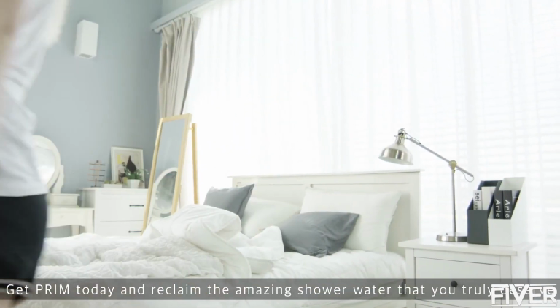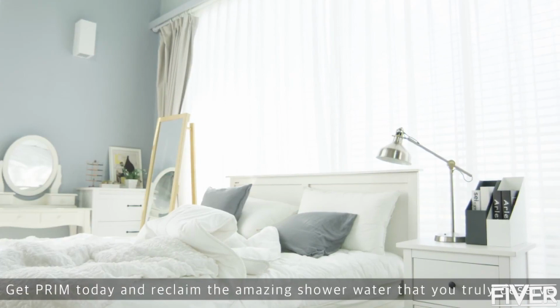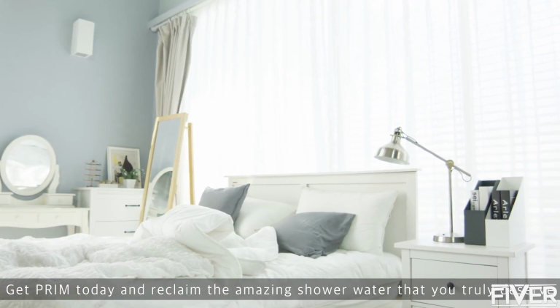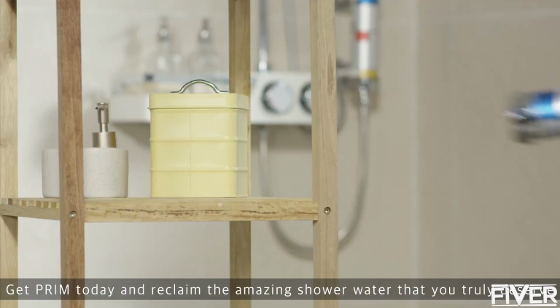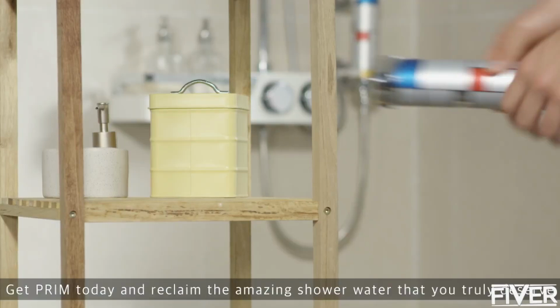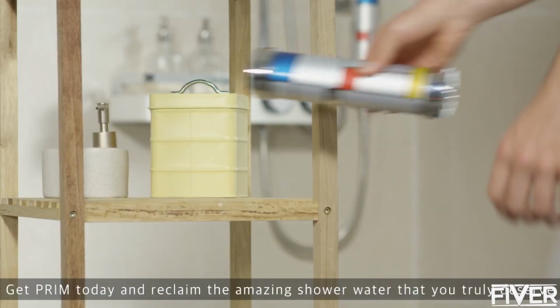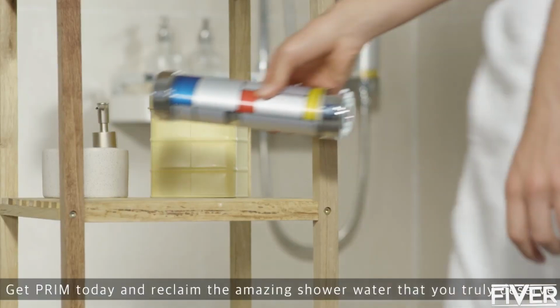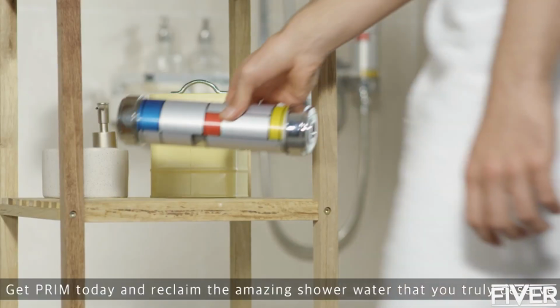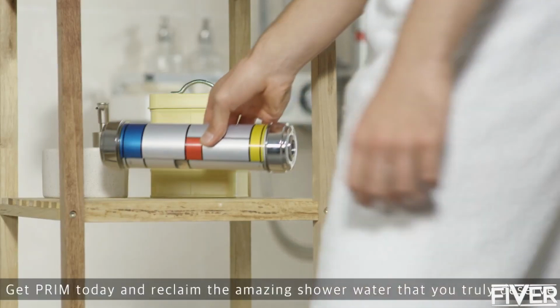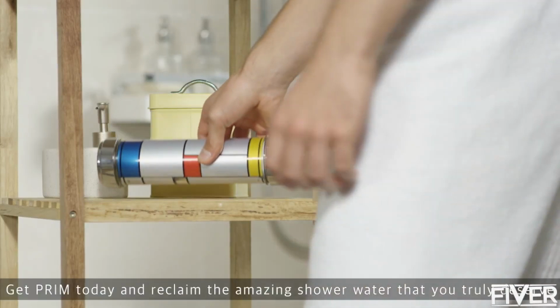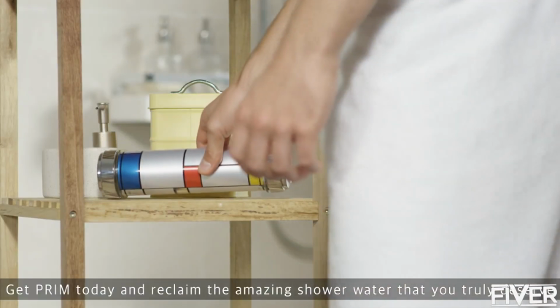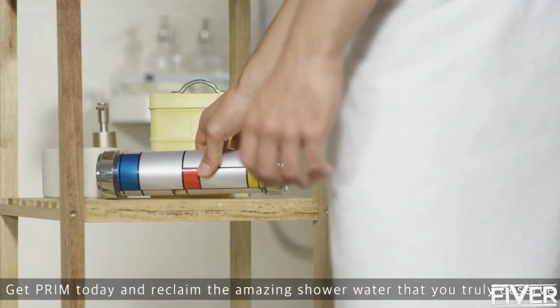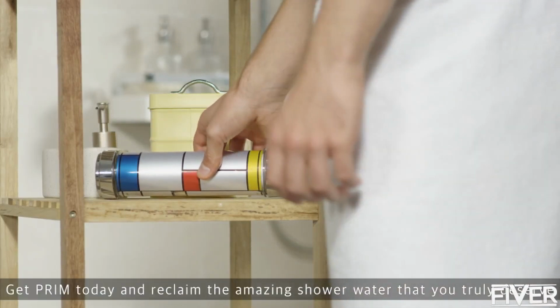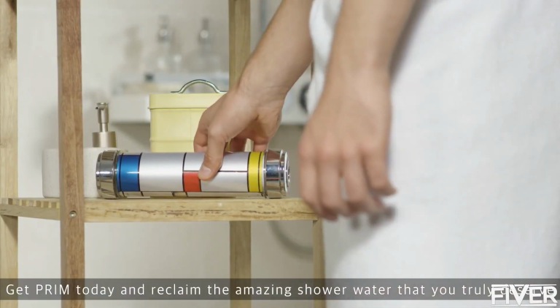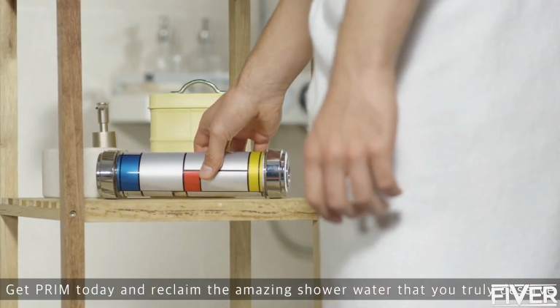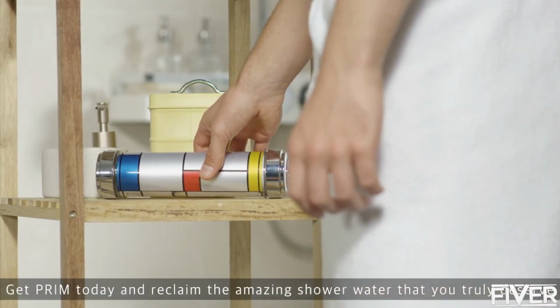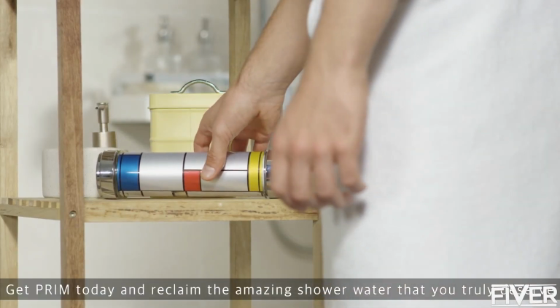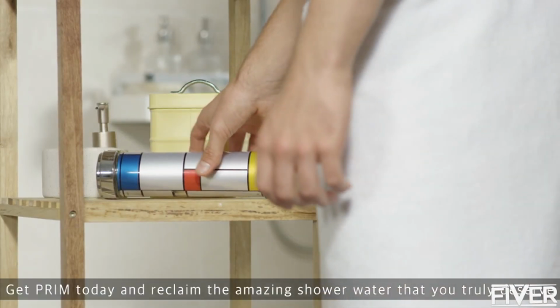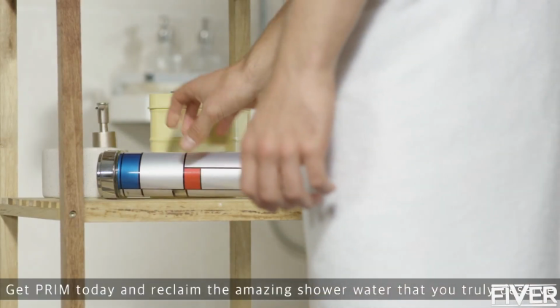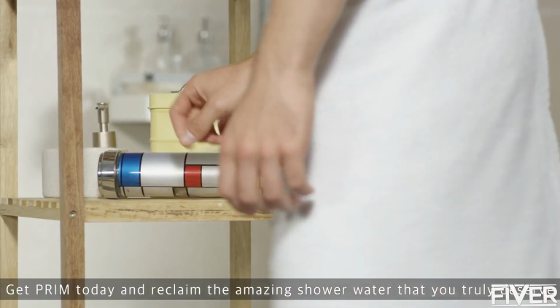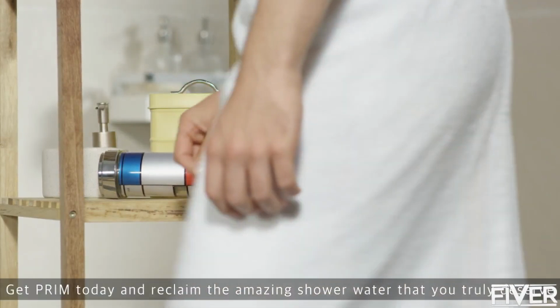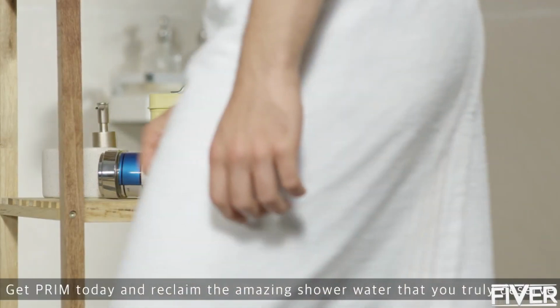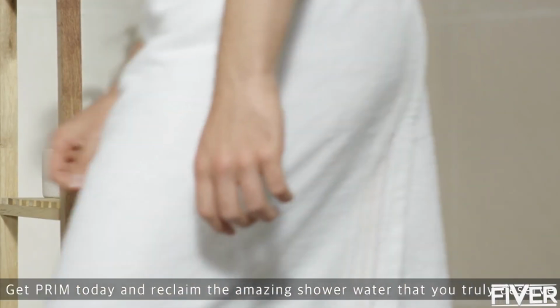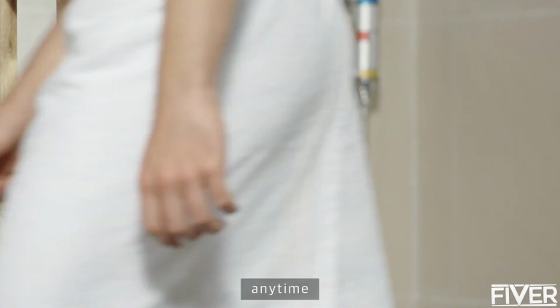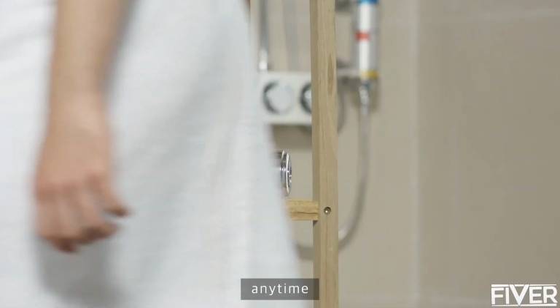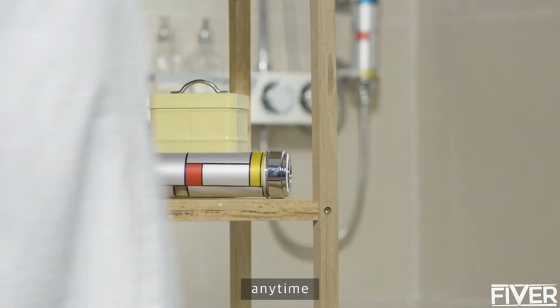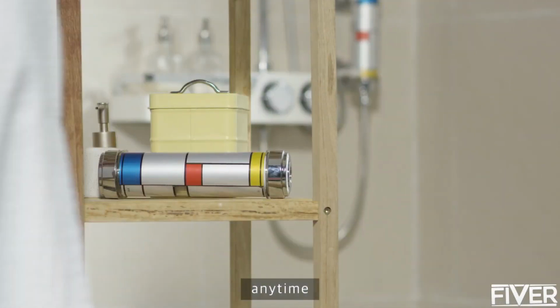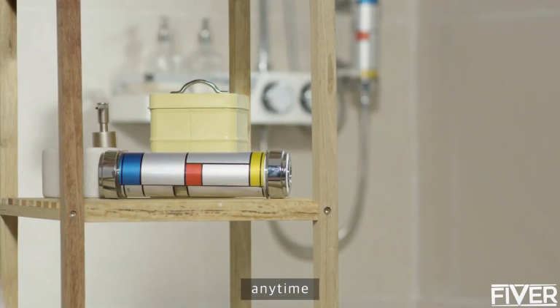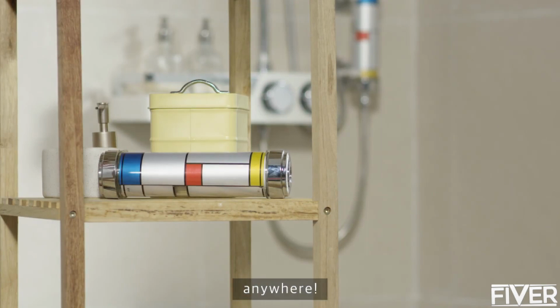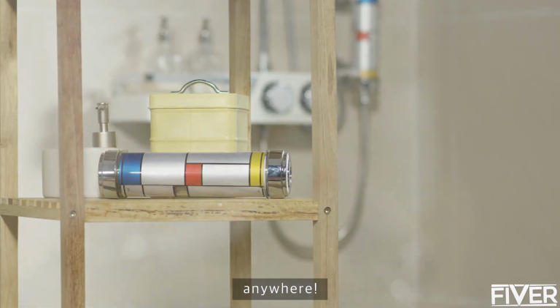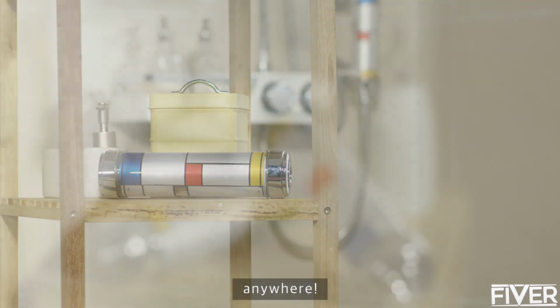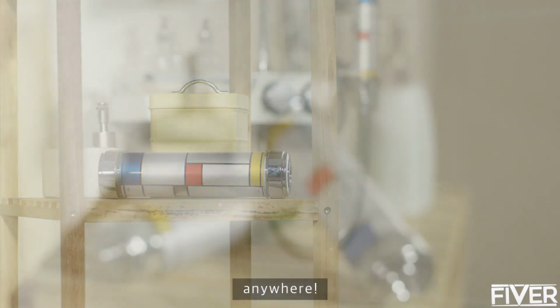Get Prim today and reclaim the amazing shower water that you truly deserve — anytime, anywhere.